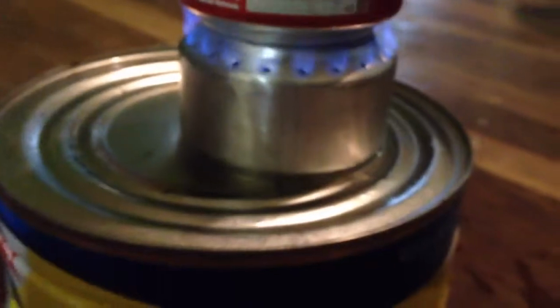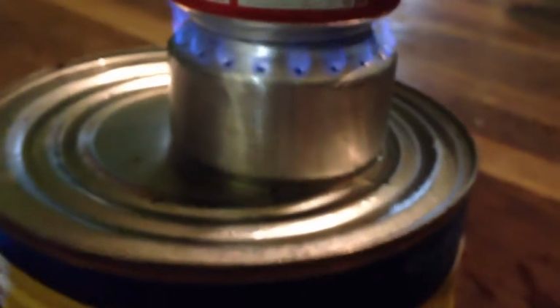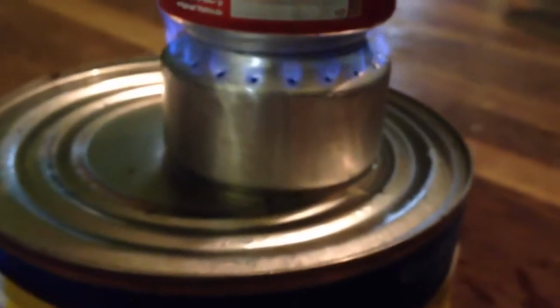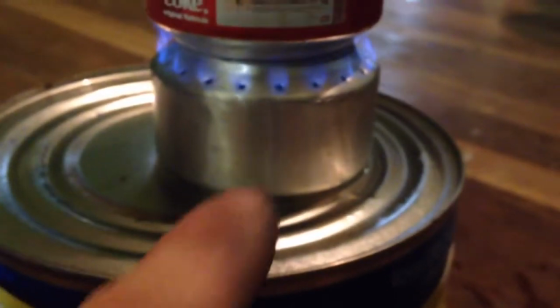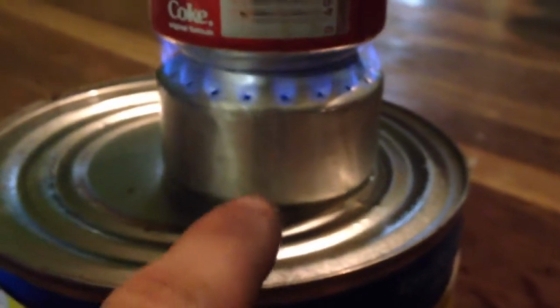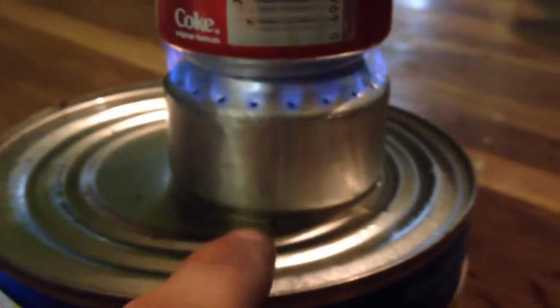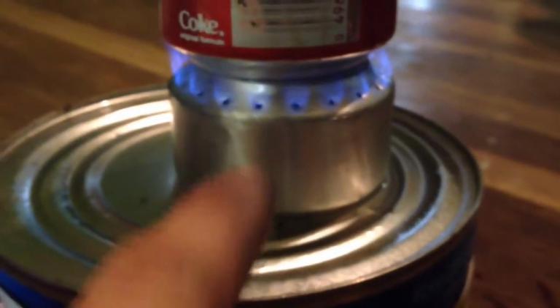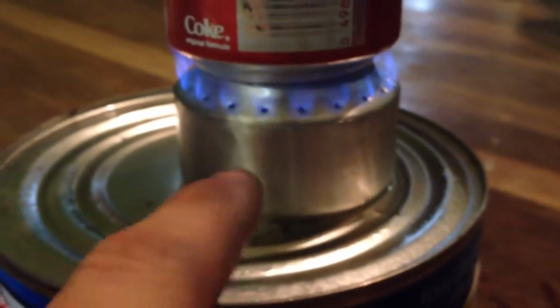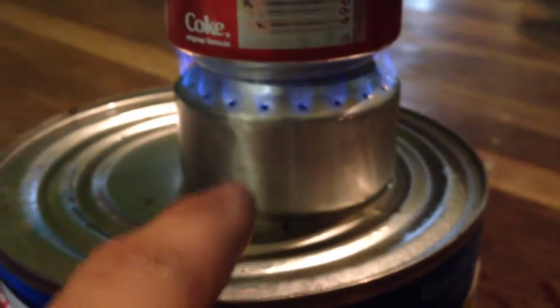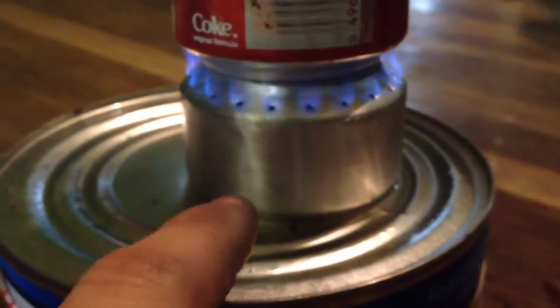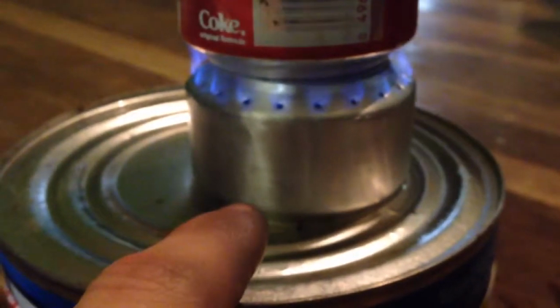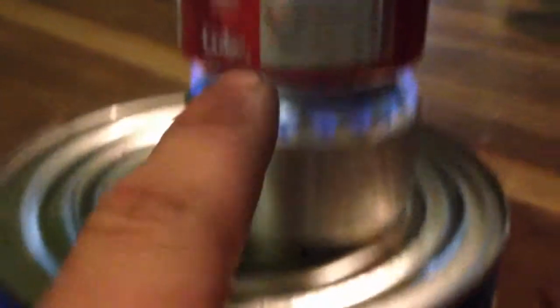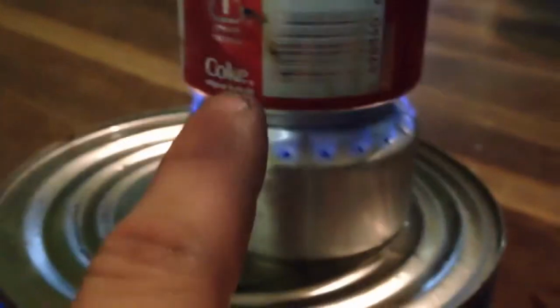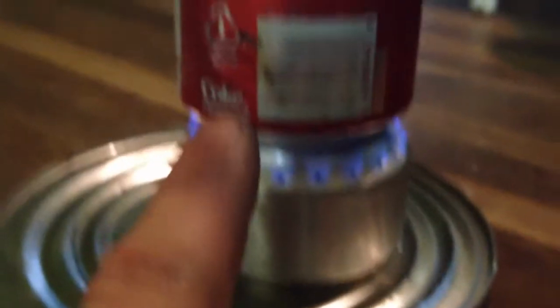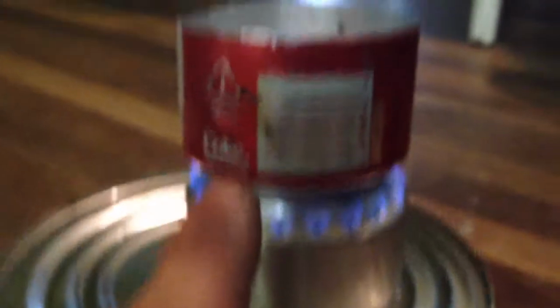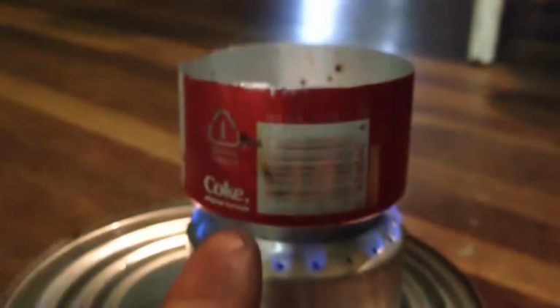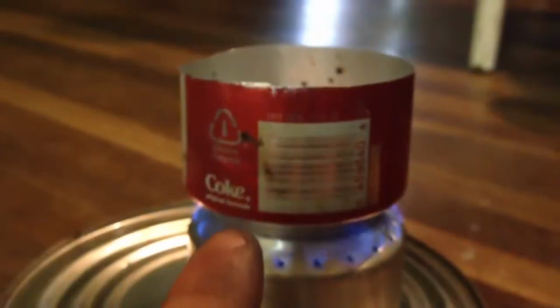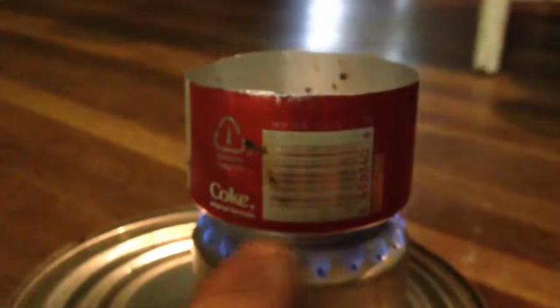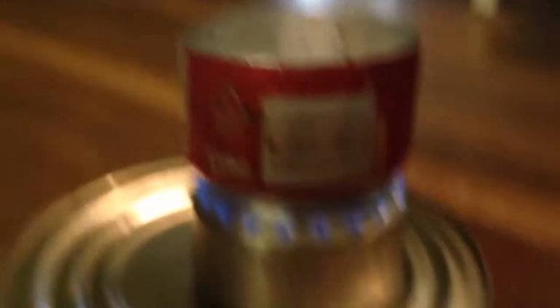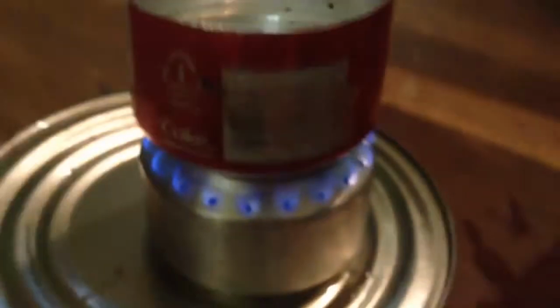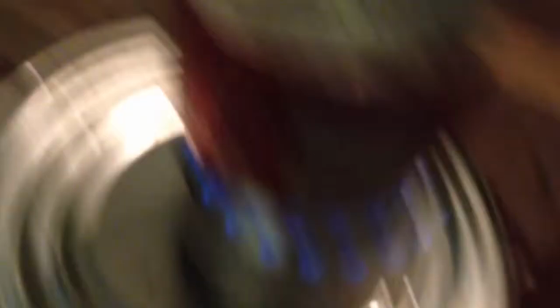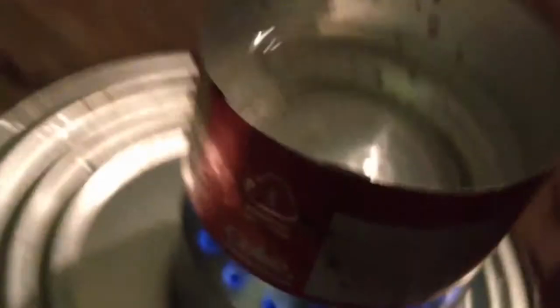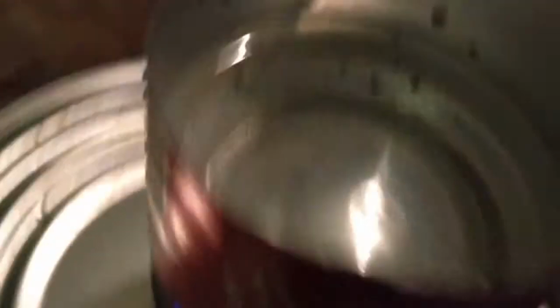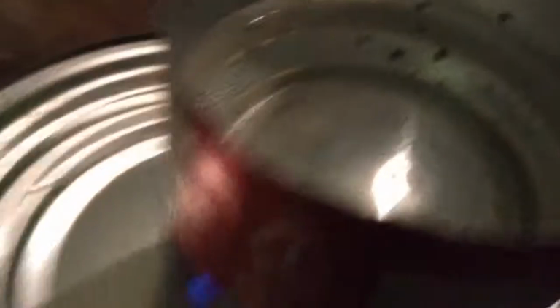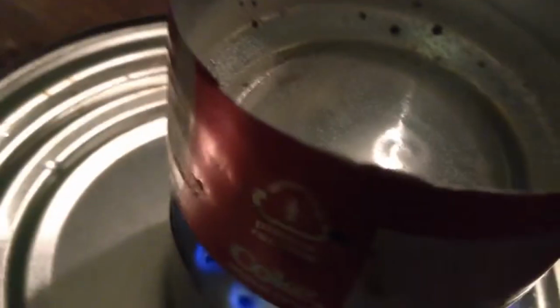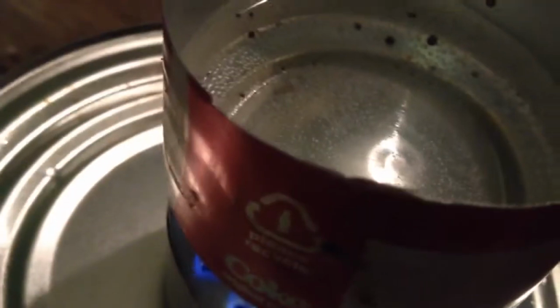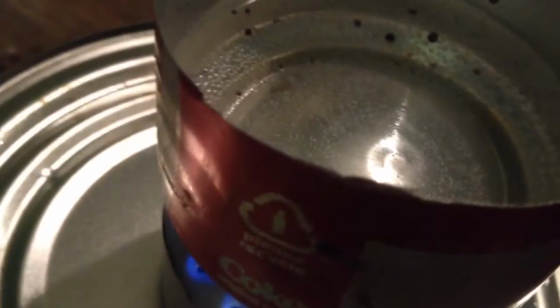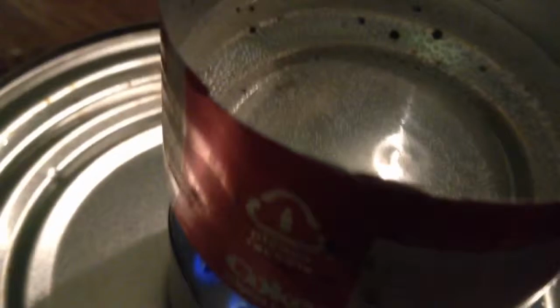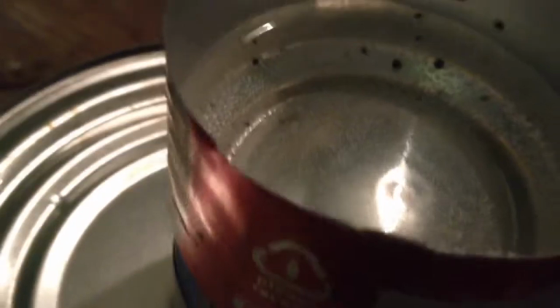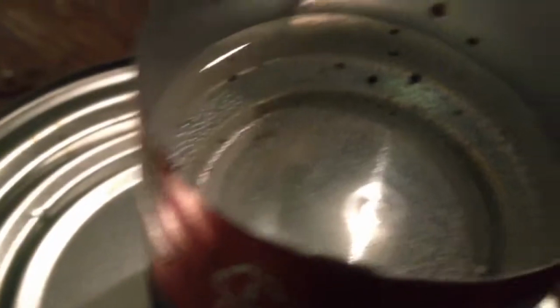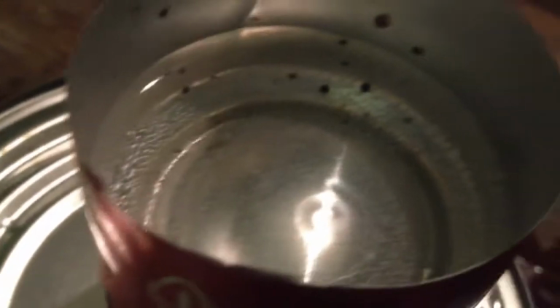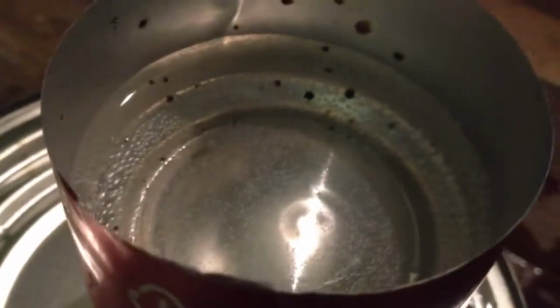That's two Monster can bottoms shoved together. That's the bottom of a Coke can with a little bit of water in it — seeing if it'll boil.